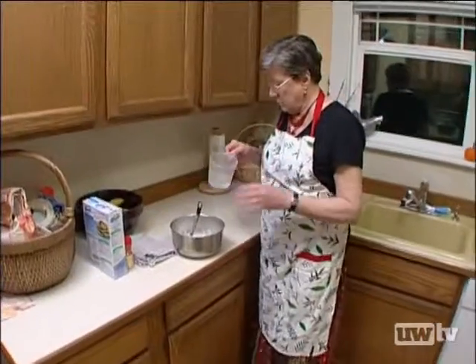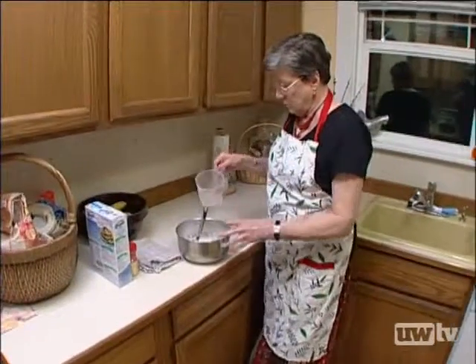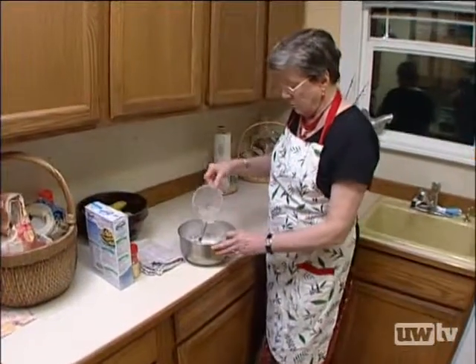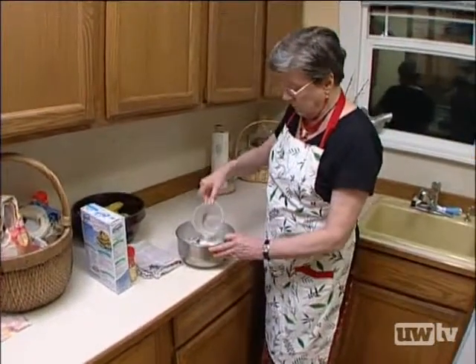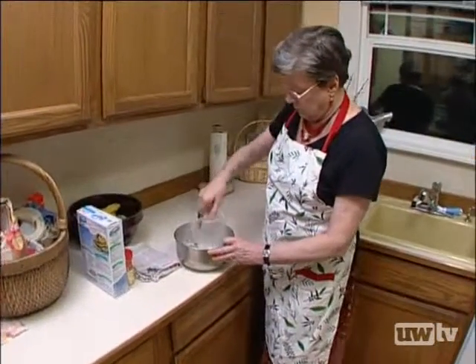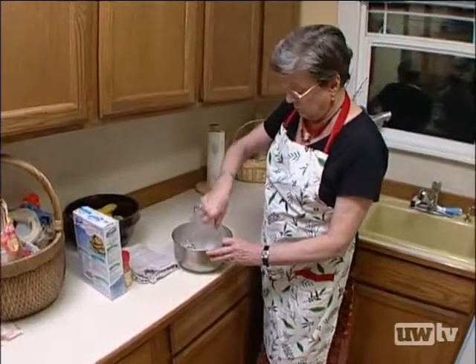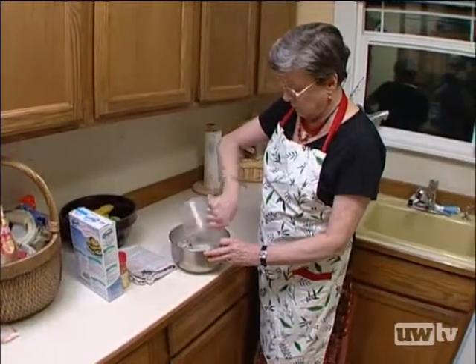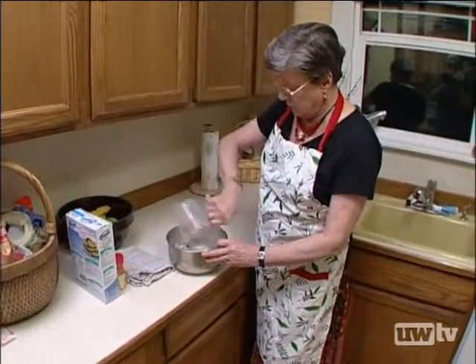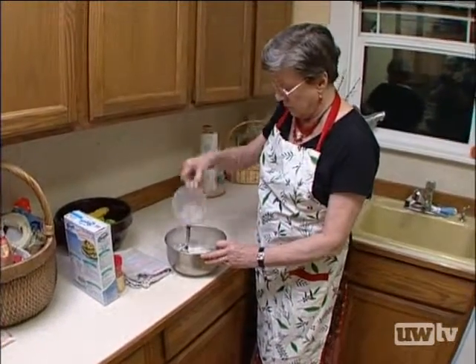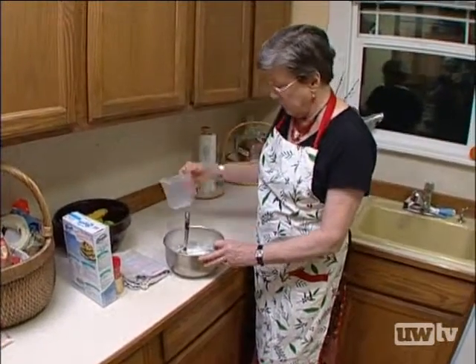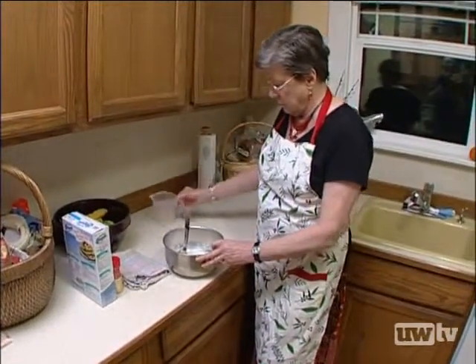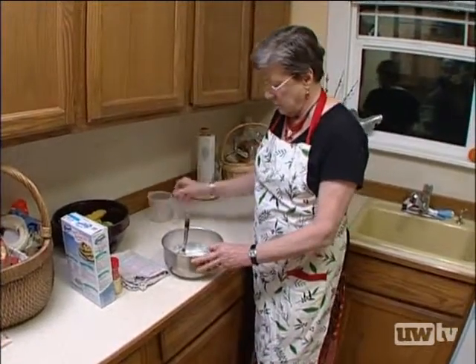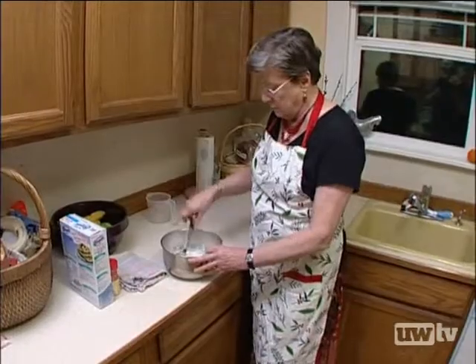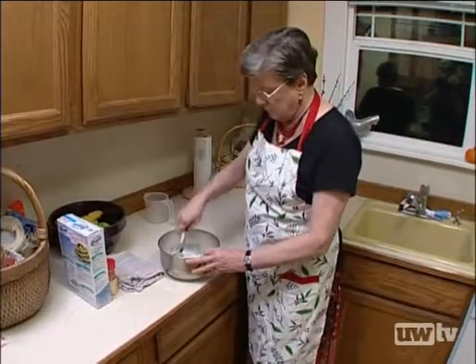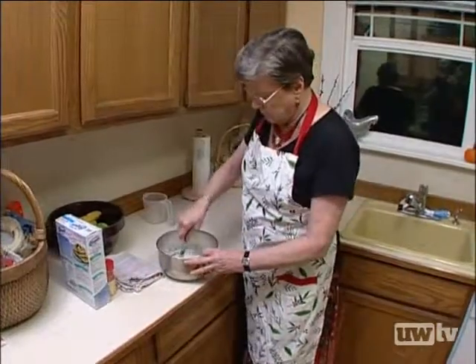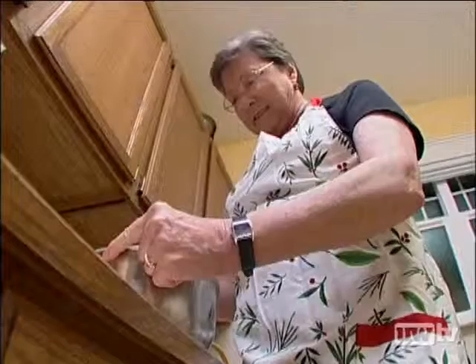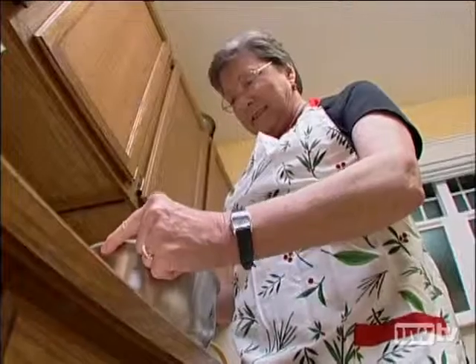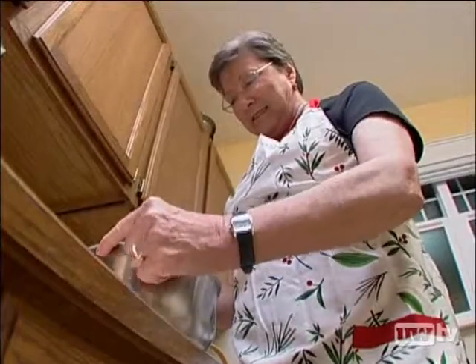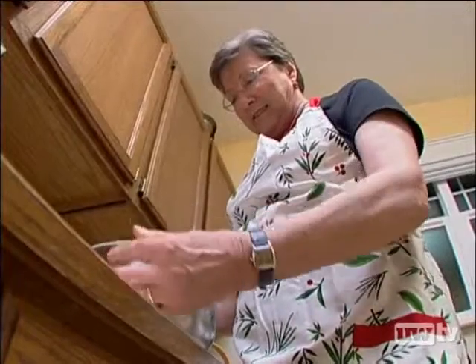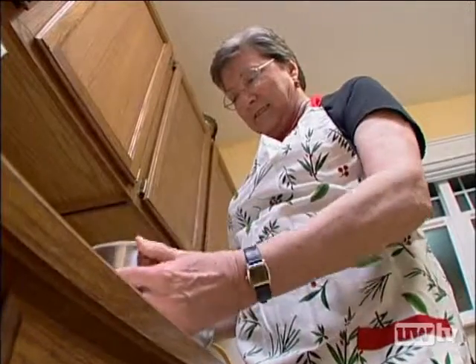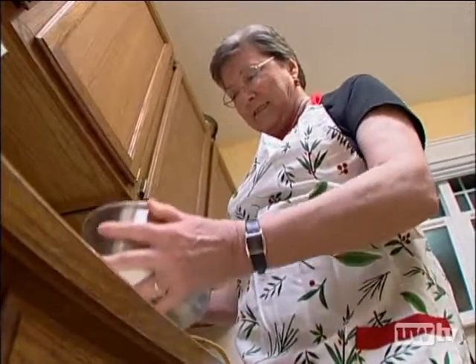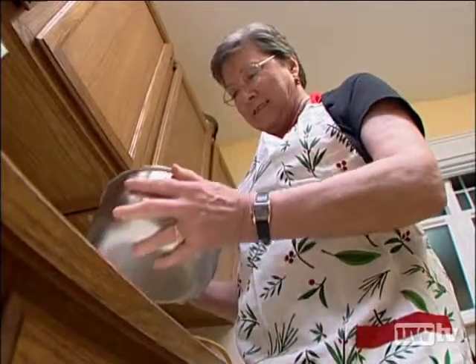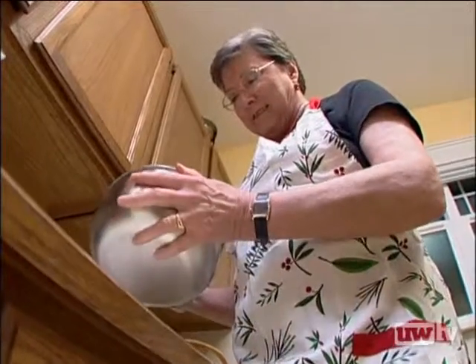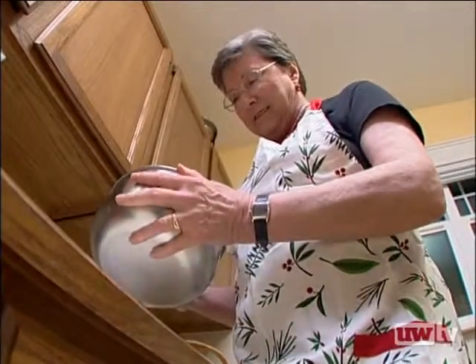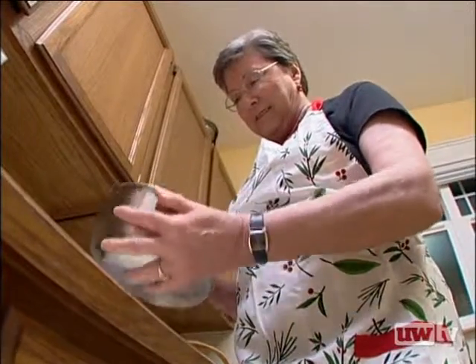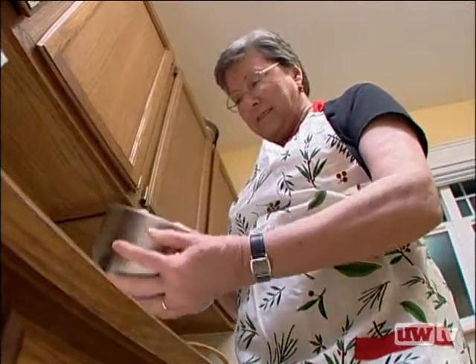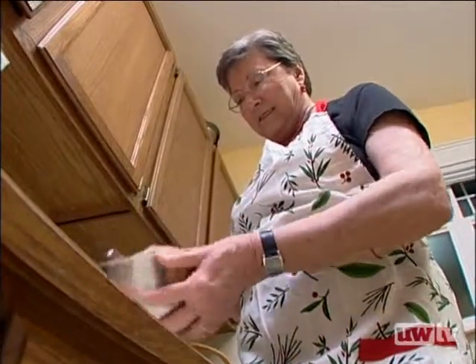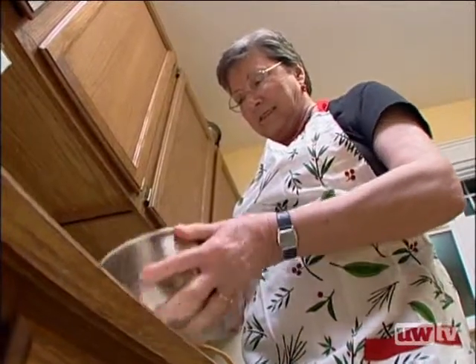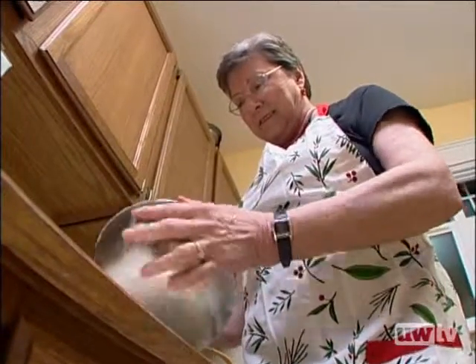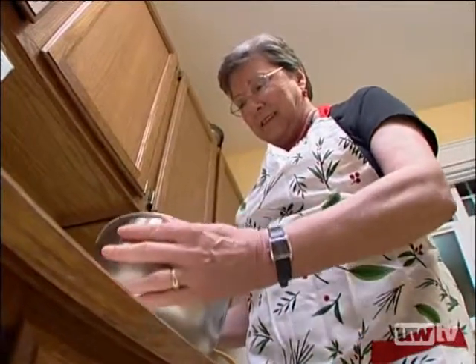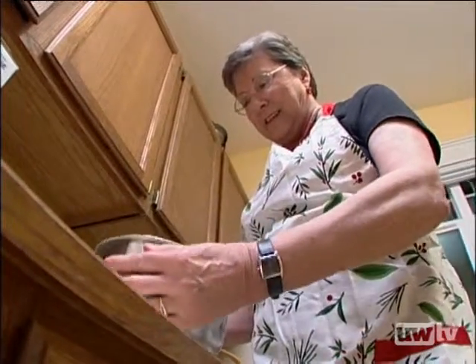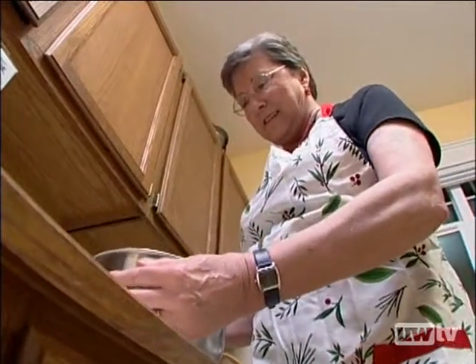So Linda's doctor referred her to Dr. Thomas Trumbull, one of the specialists on the hand and microsurgery team at UW Medicine.